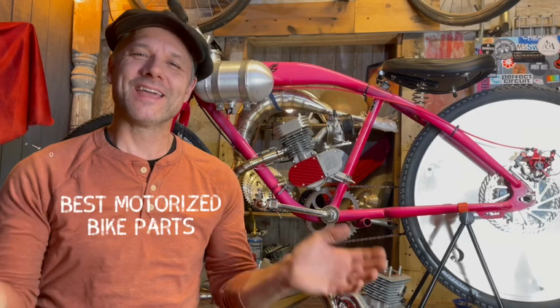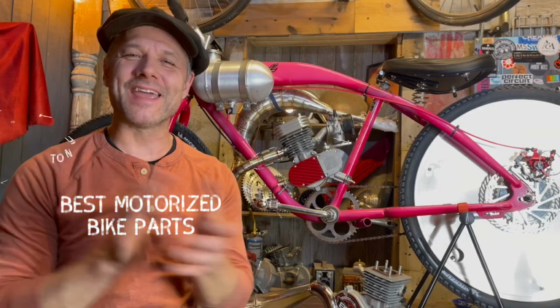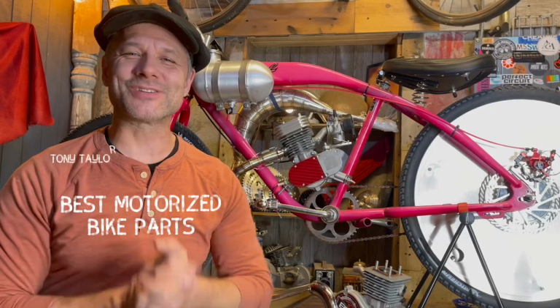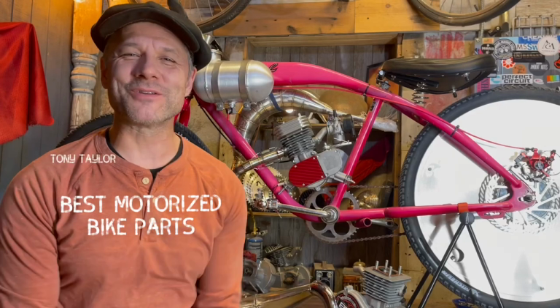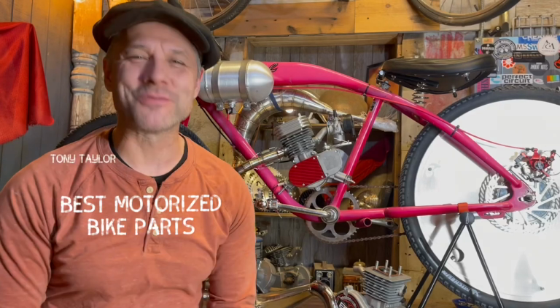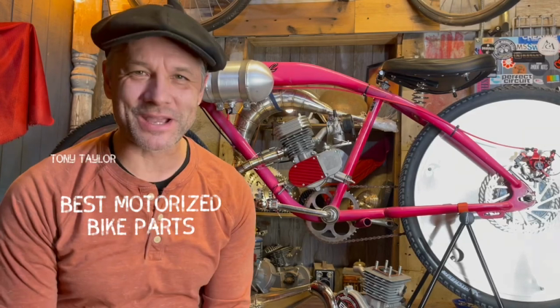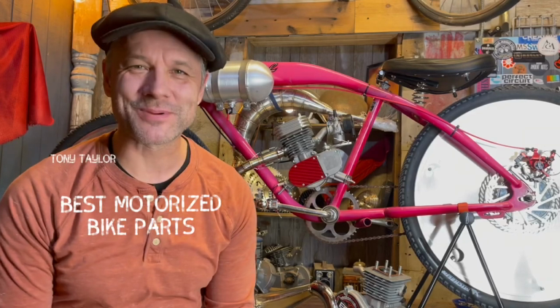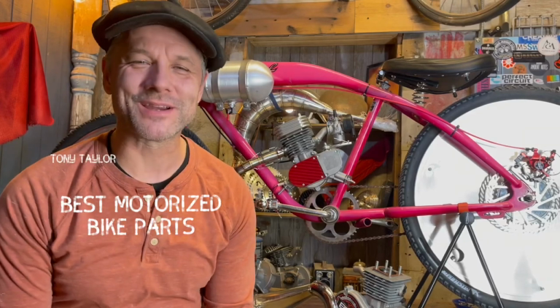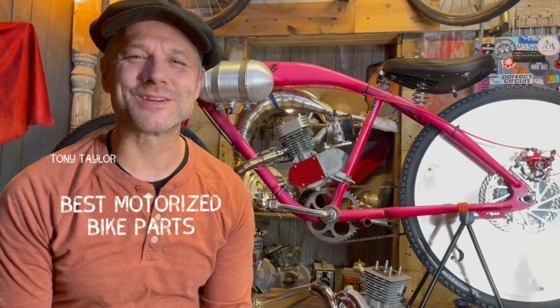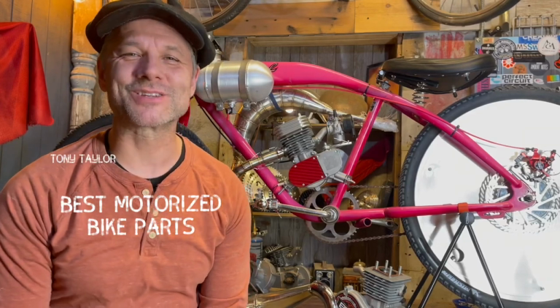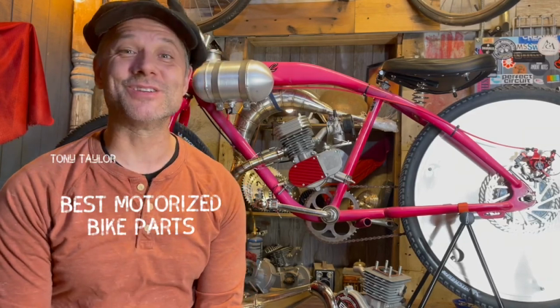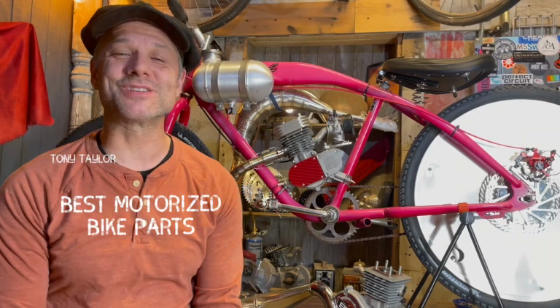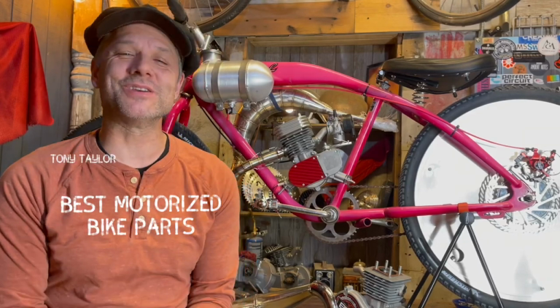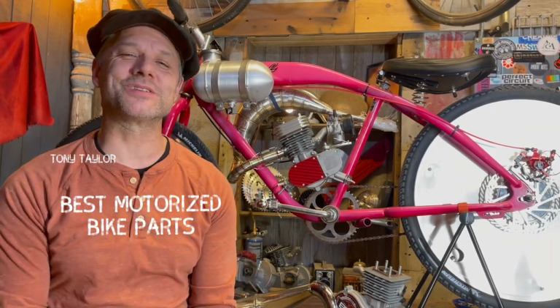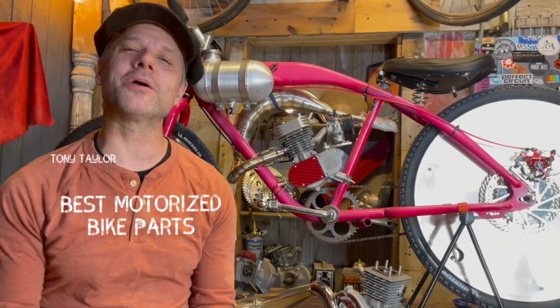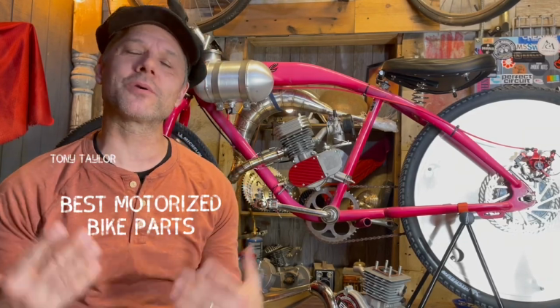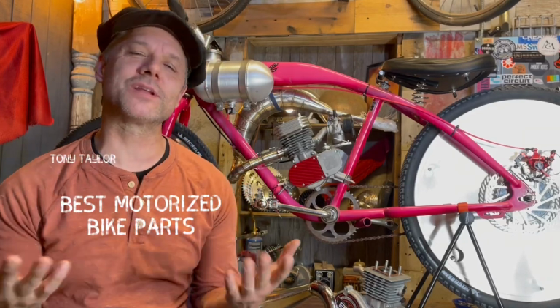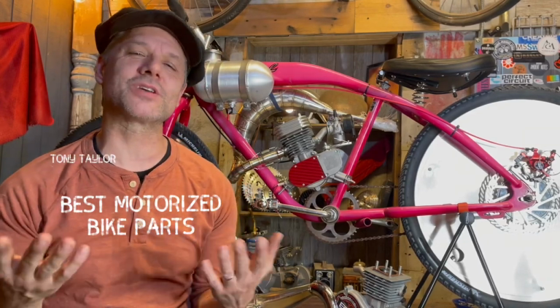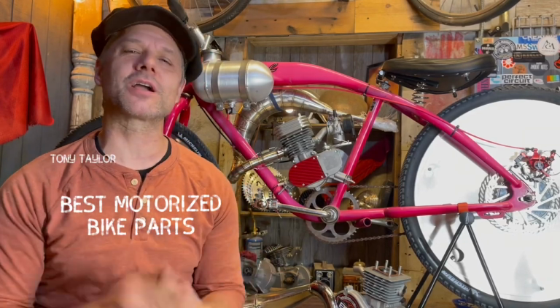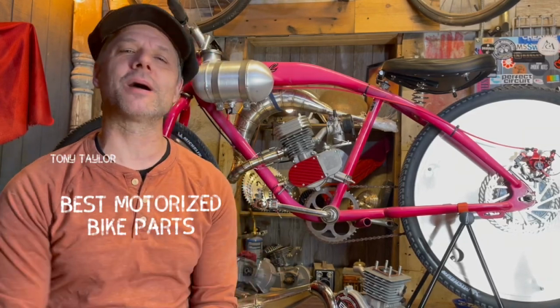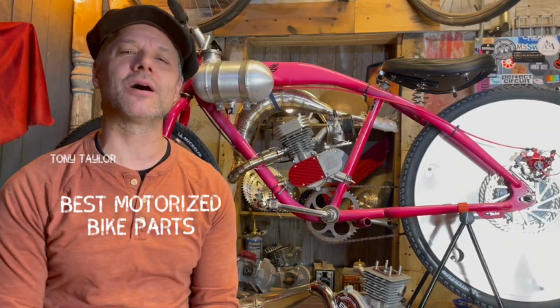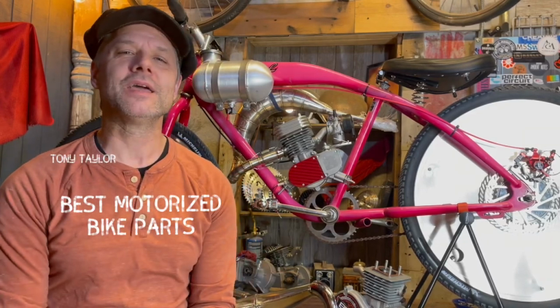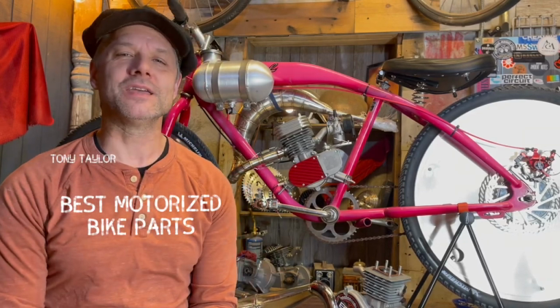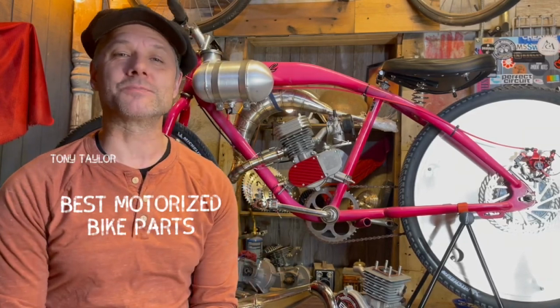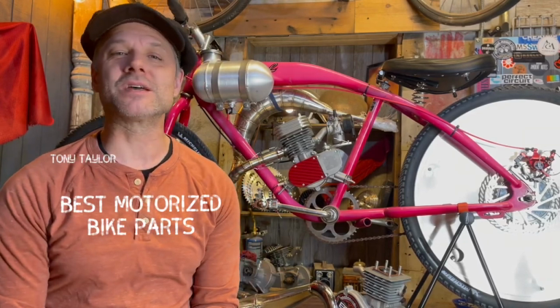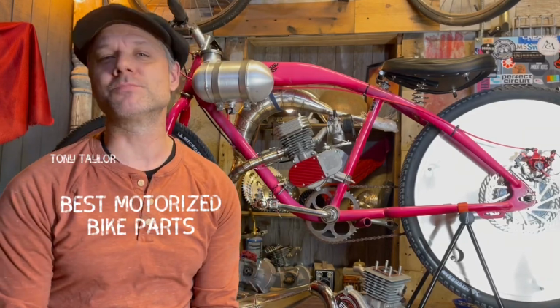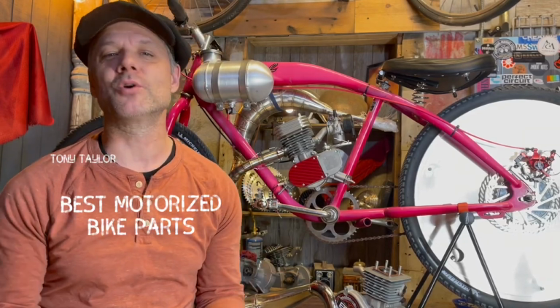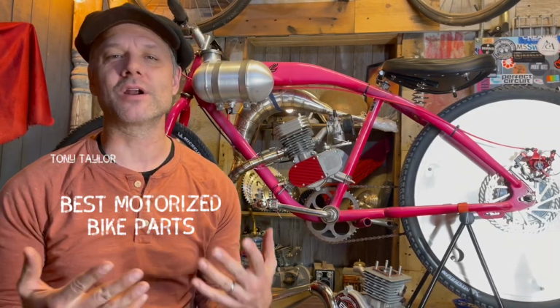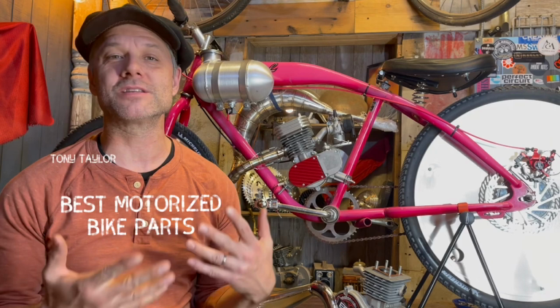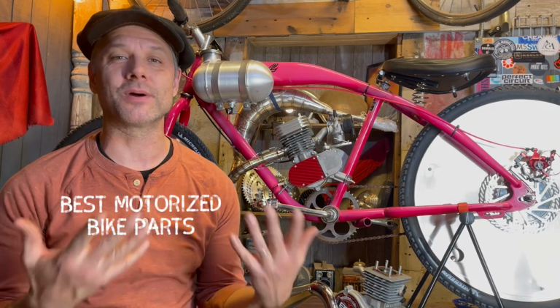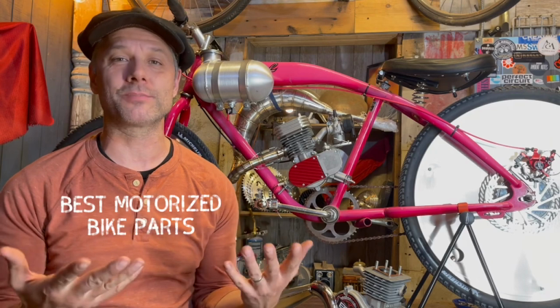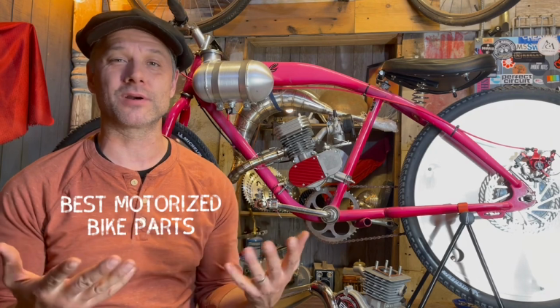Hey, Tony from Bike Berry here. It's good to see you. Today, what we're going to talk about is best motorized bike parts.